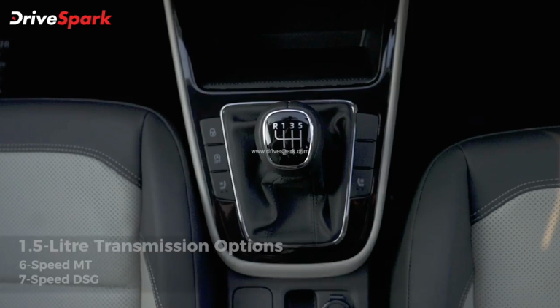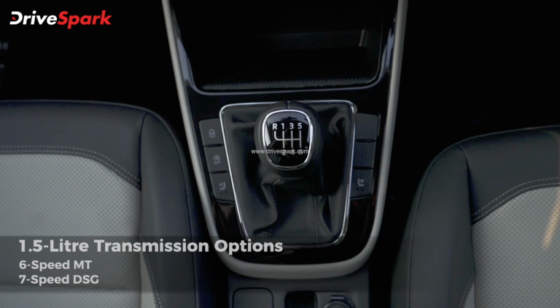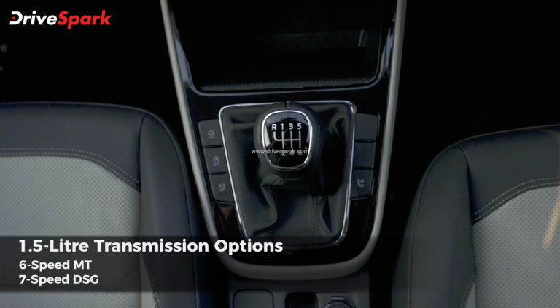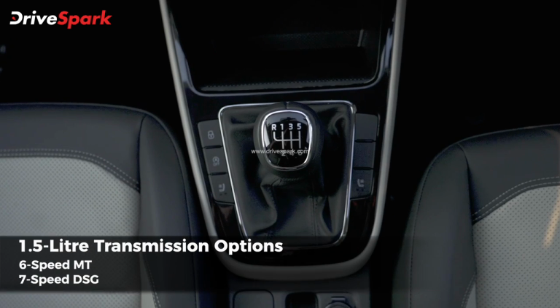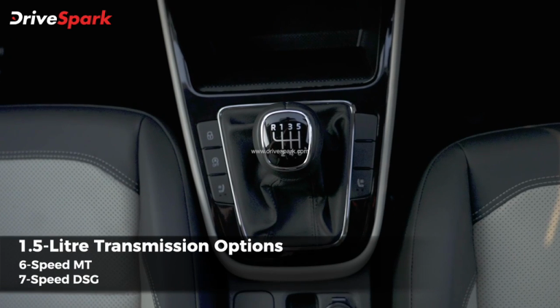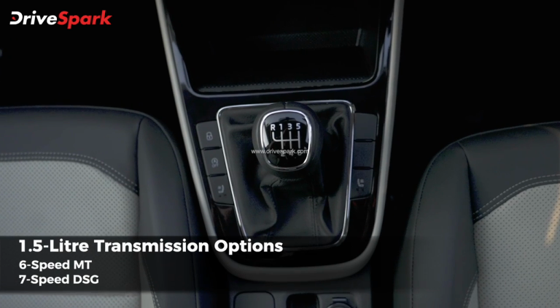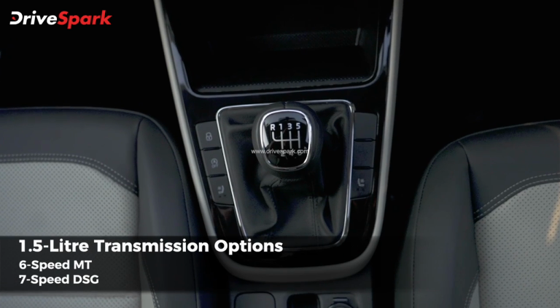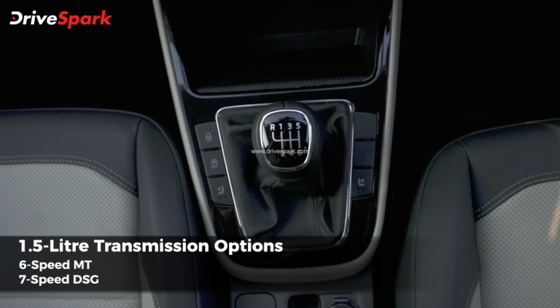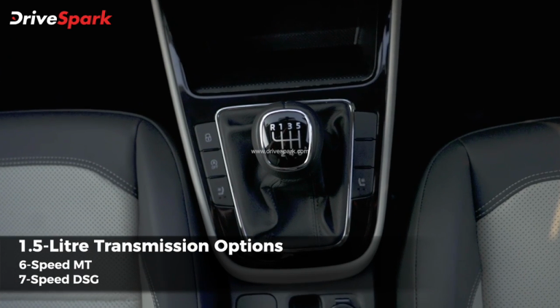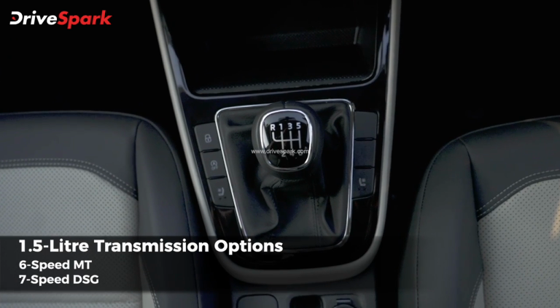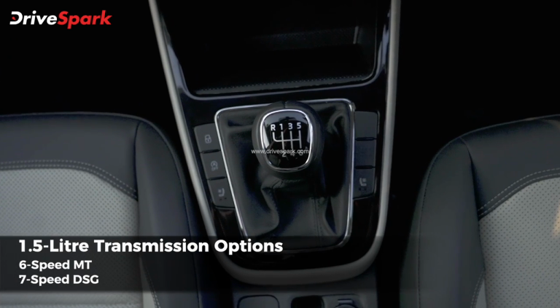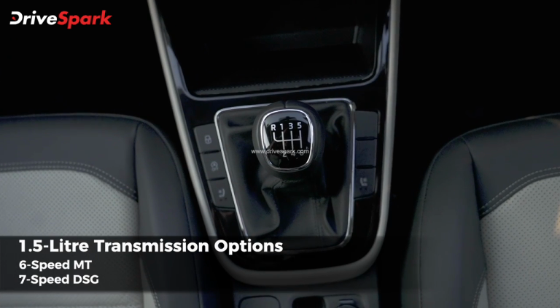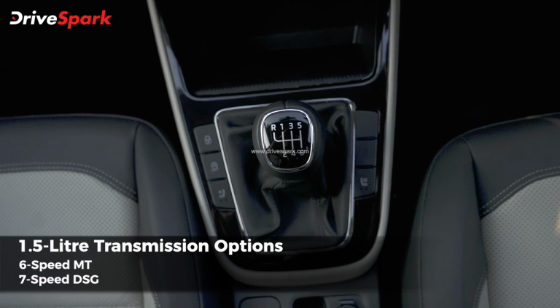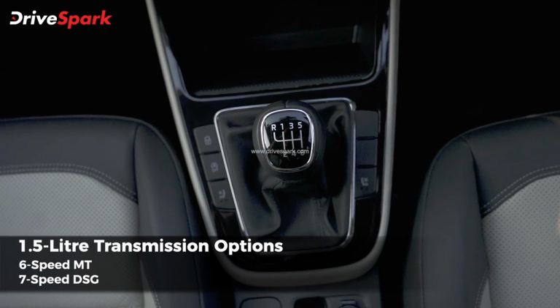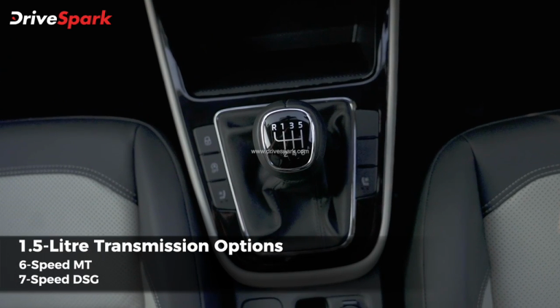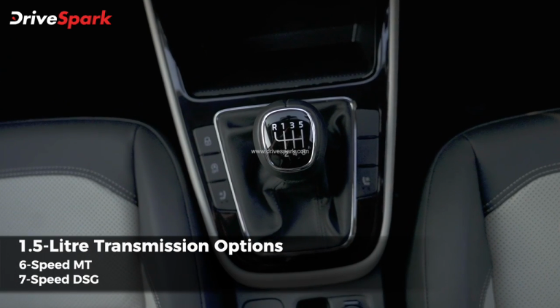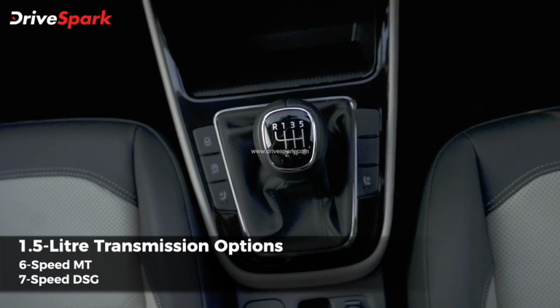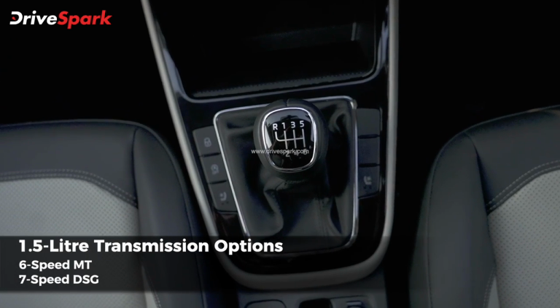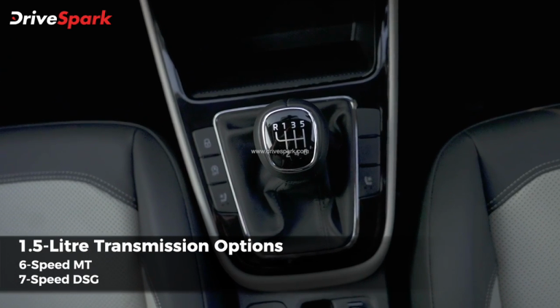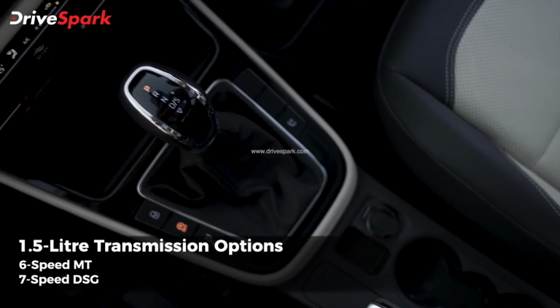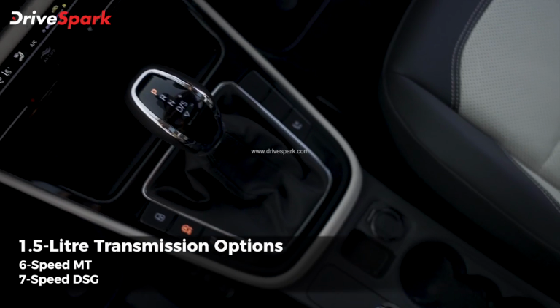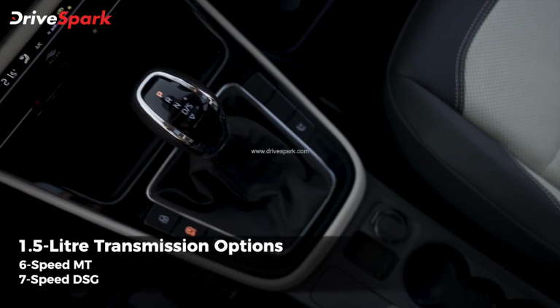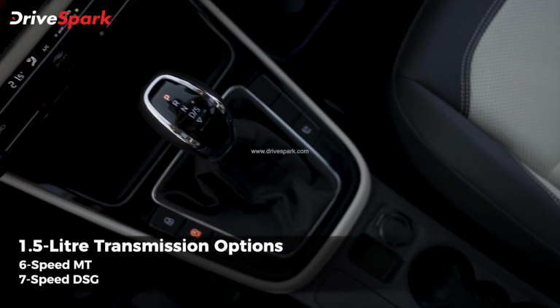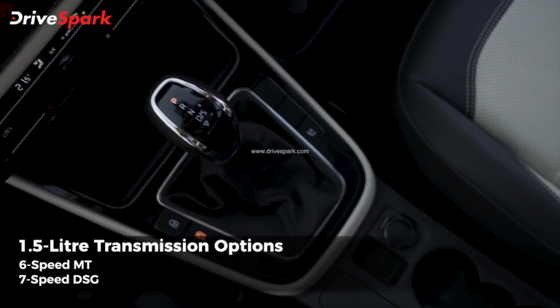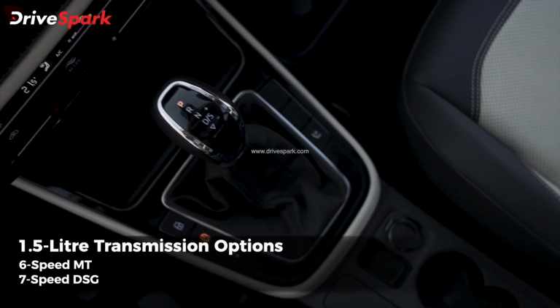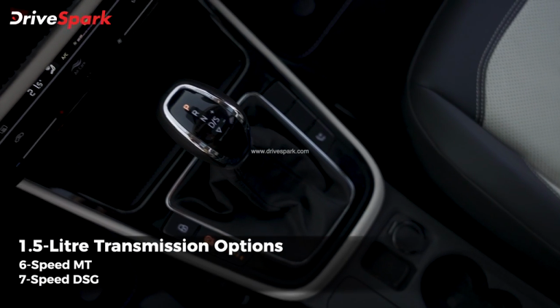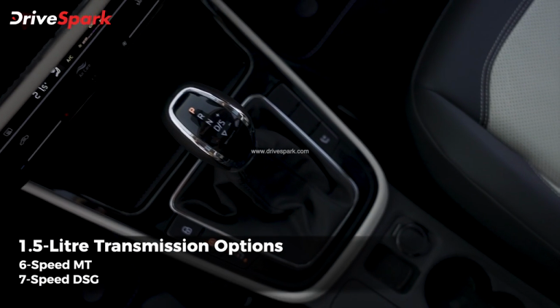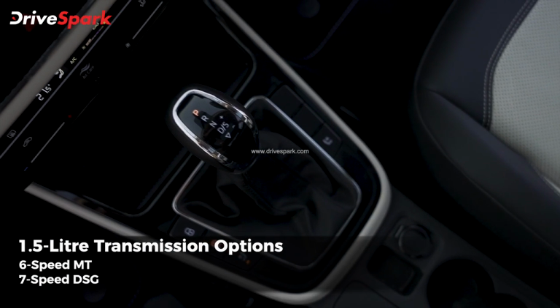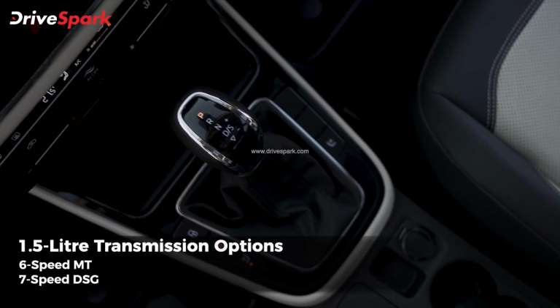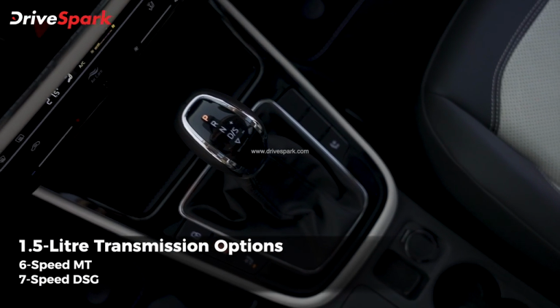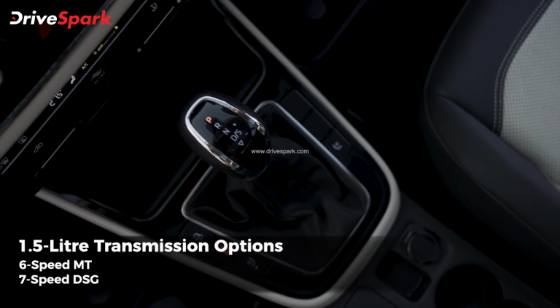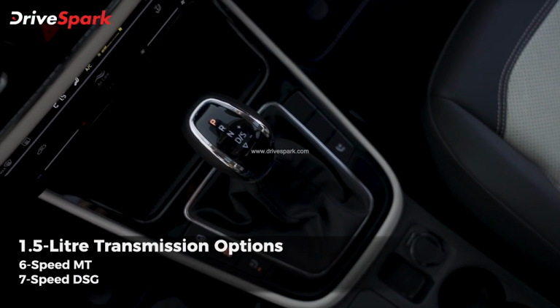There is a 6-speed manual and a 7-speed DSG automatic gearbox available.